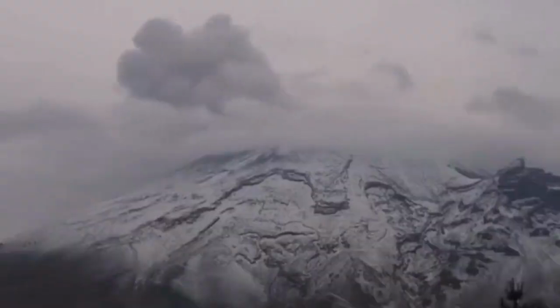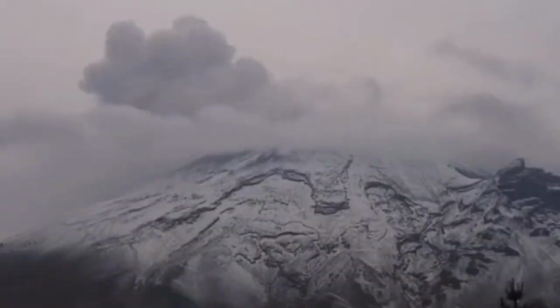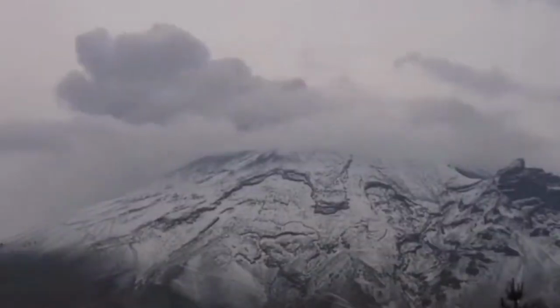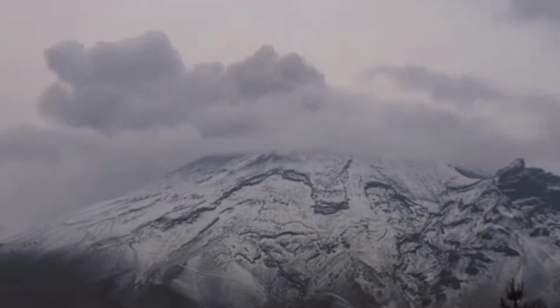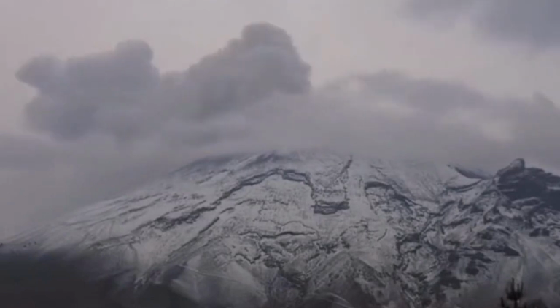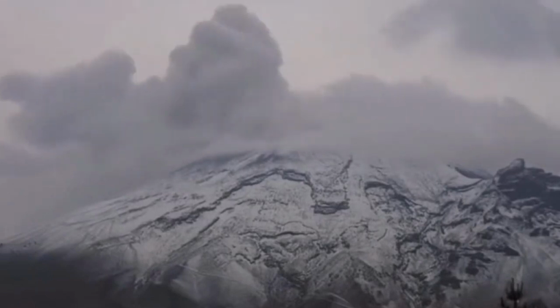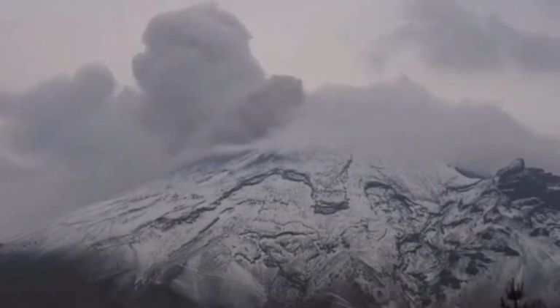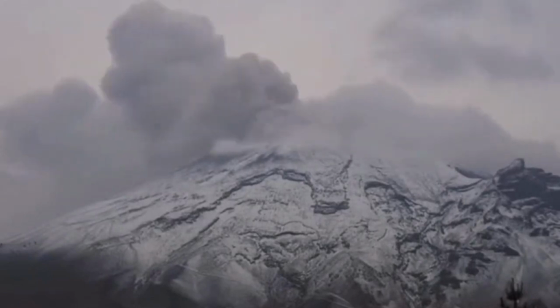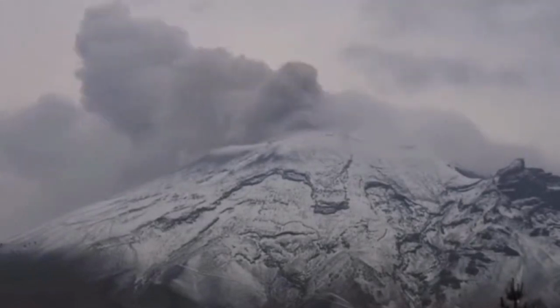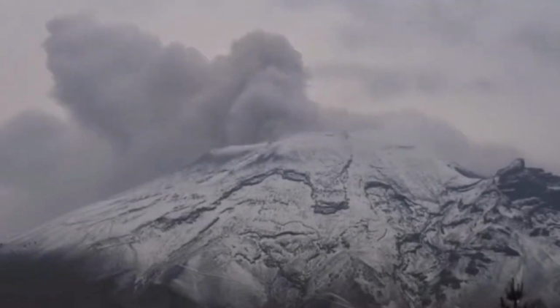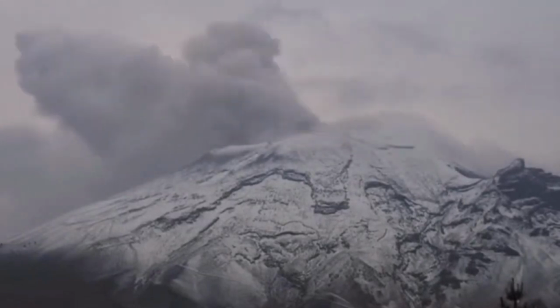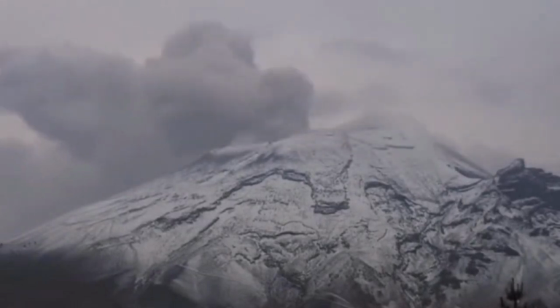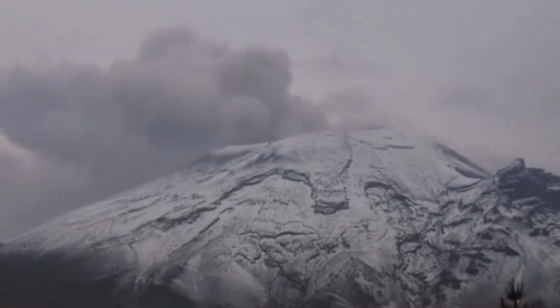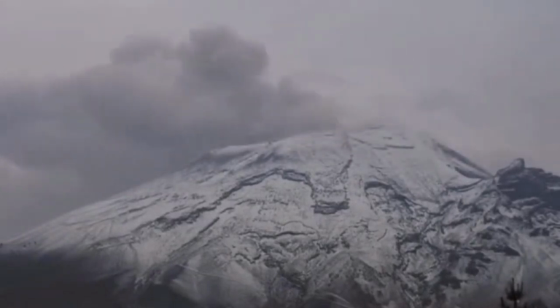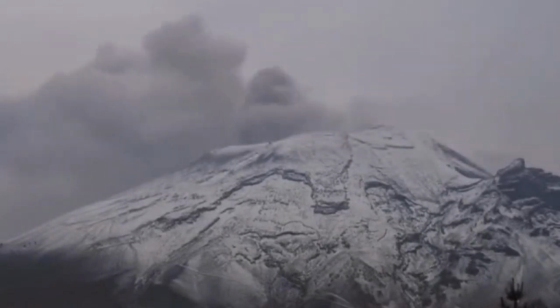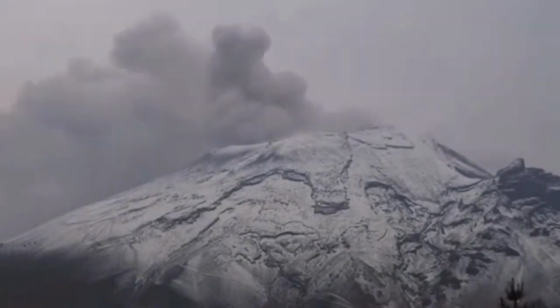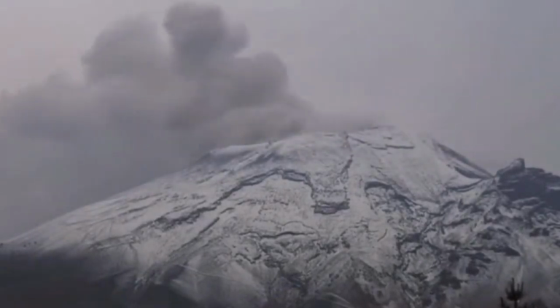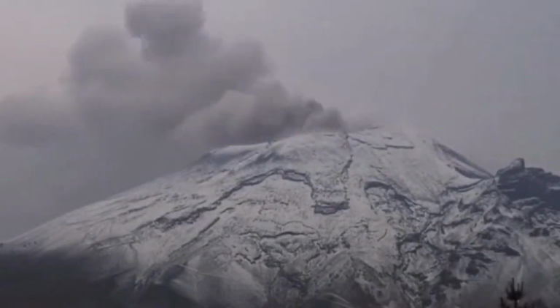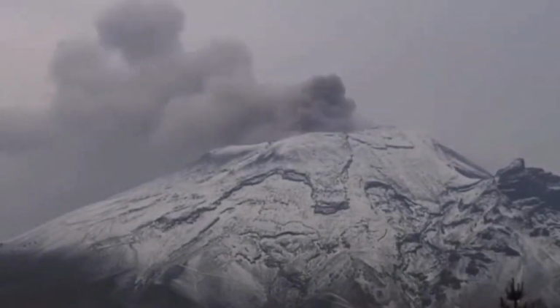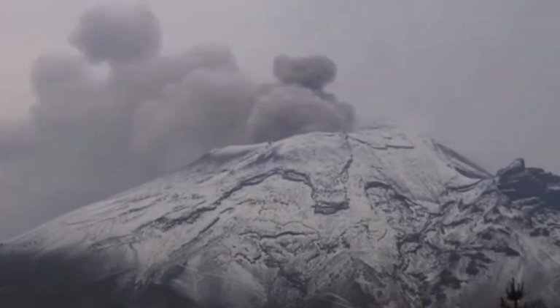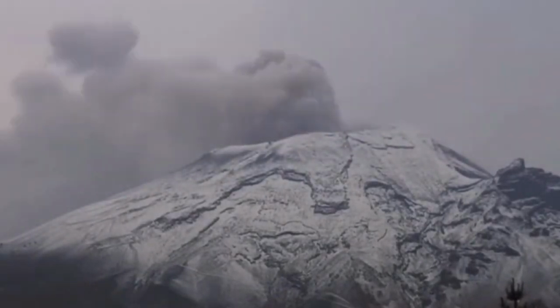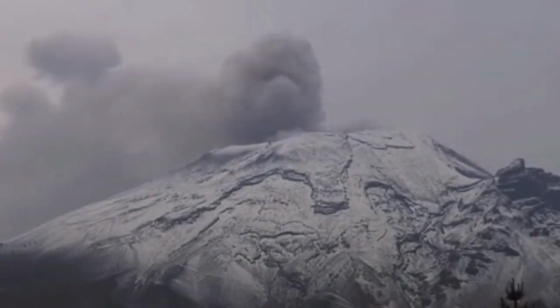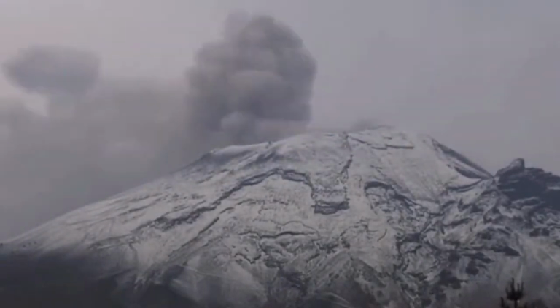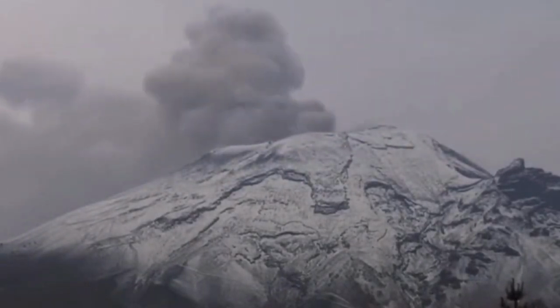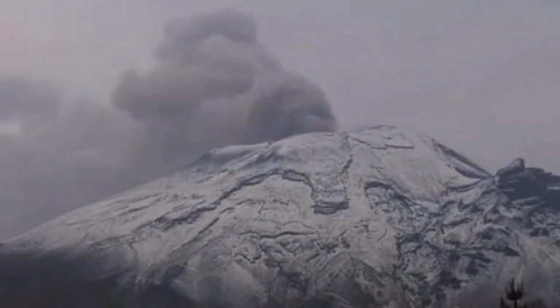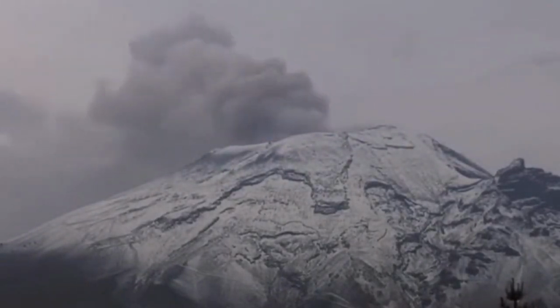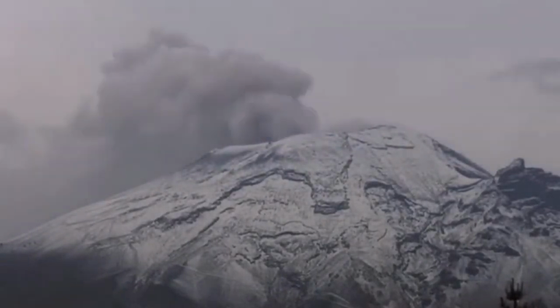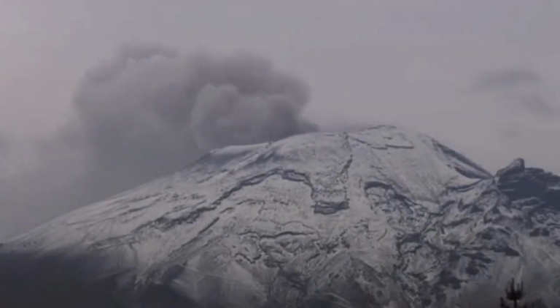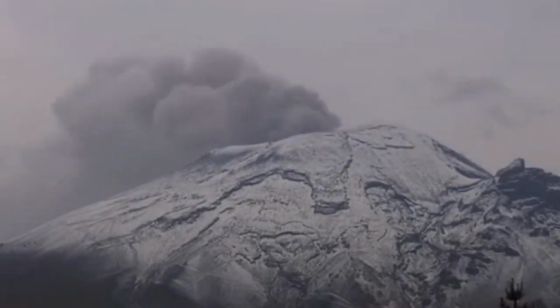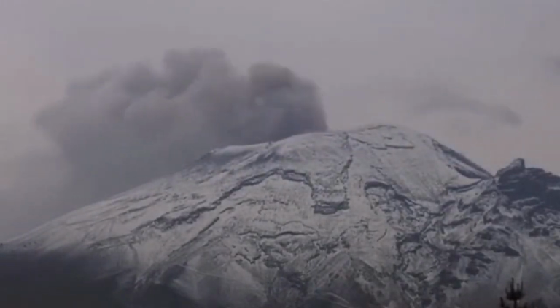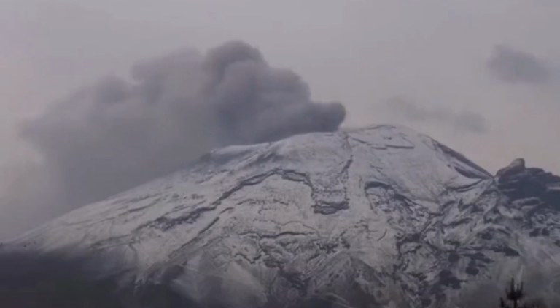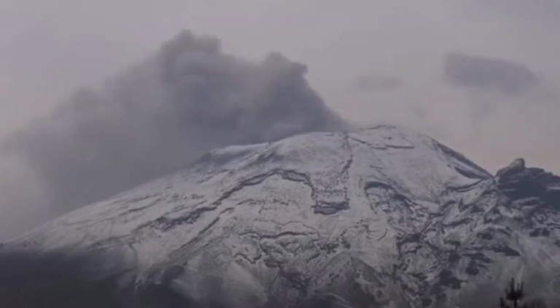Eruption of the ash and steam from the Popocatepetl volcano is continuing. After a calm period, it is now back to normal.